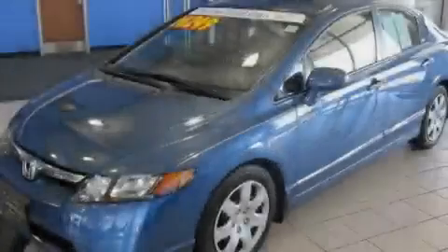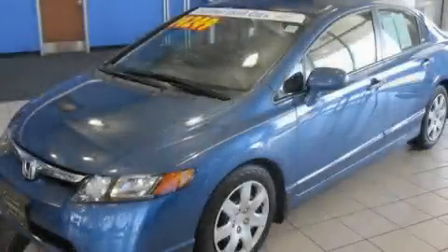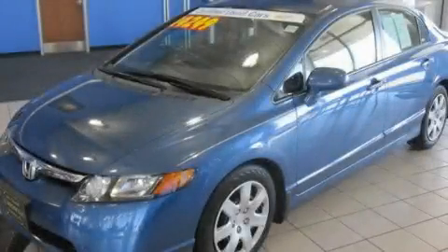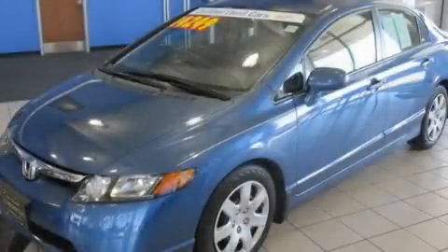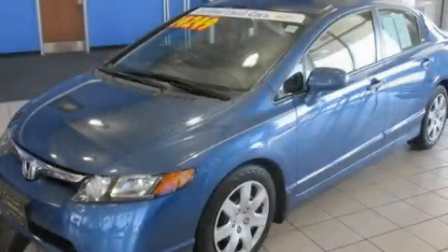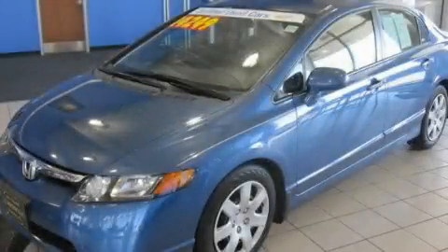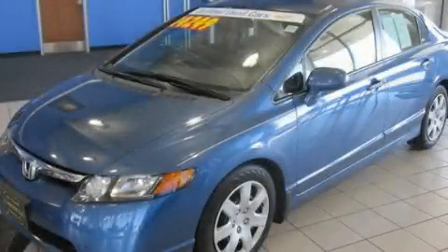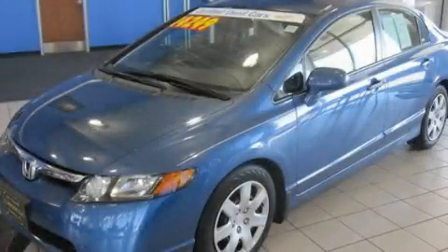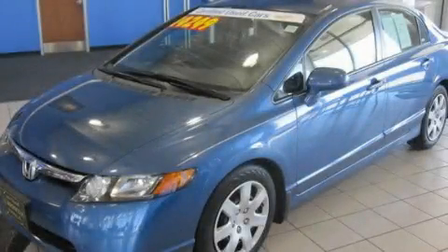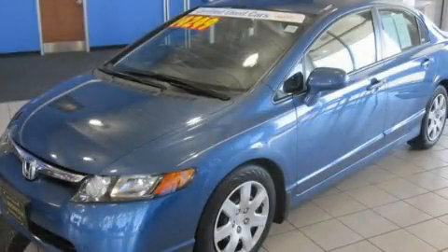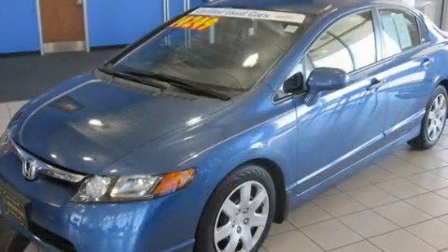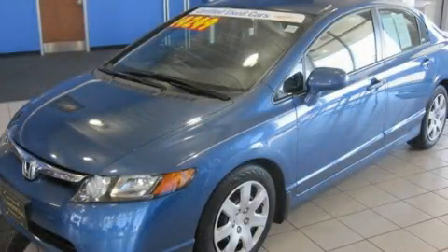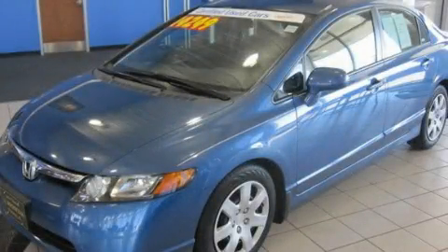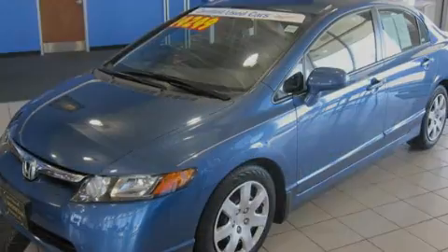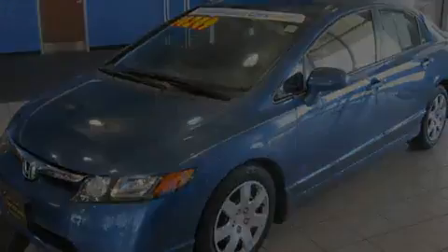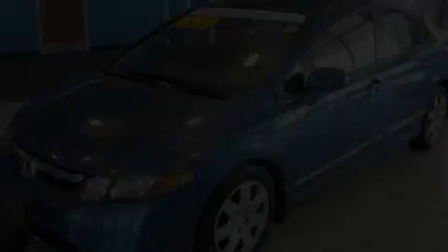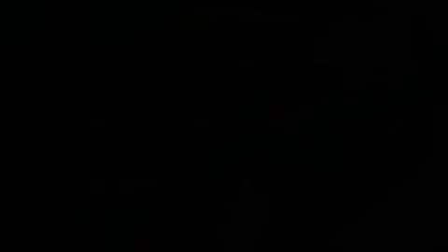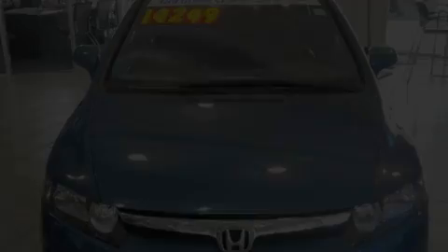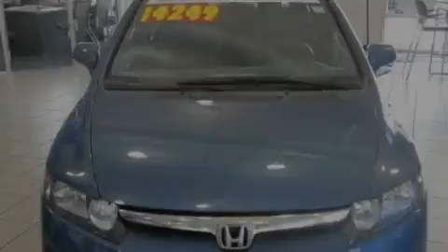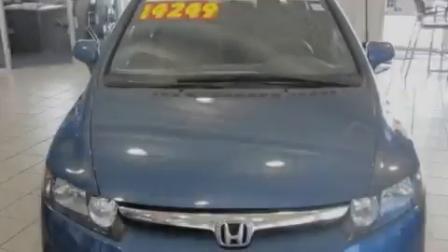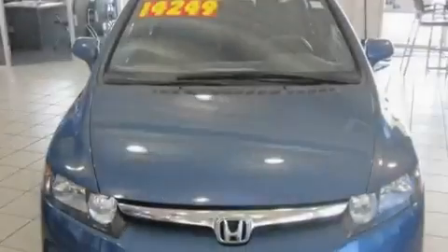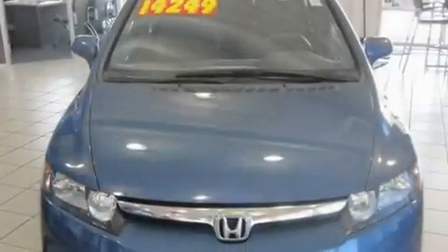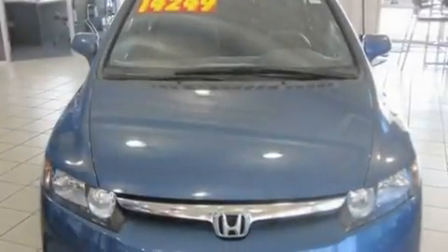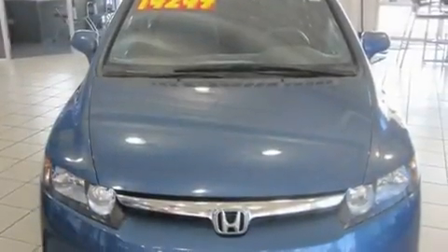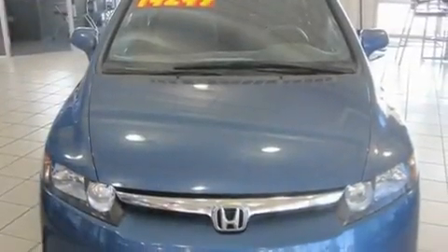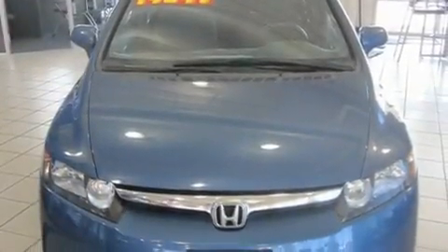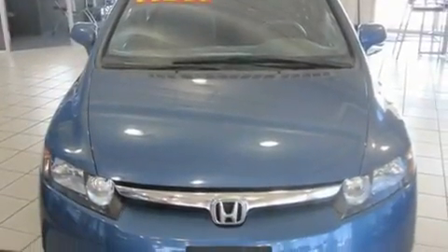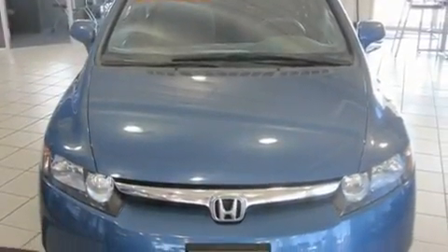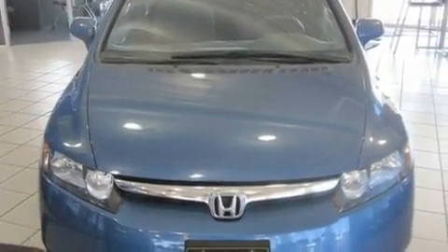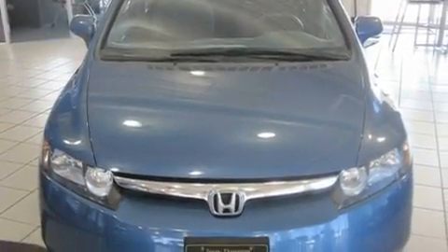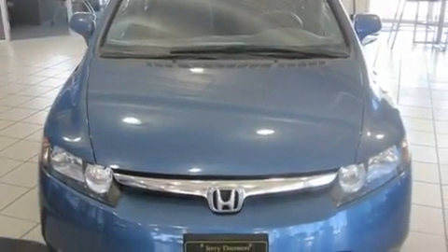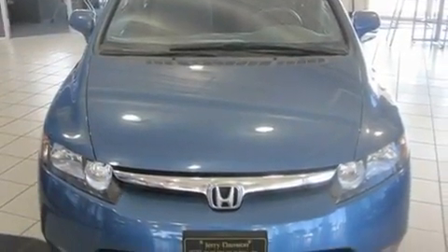This is a 2008 Honda Civic. It has a 1.8-liter four-cylinder engine and a five-speed automatic transmission.